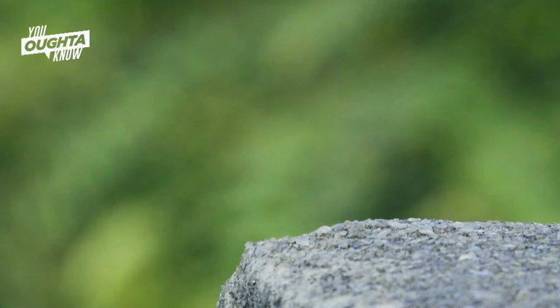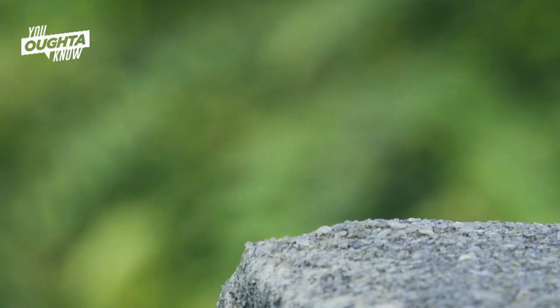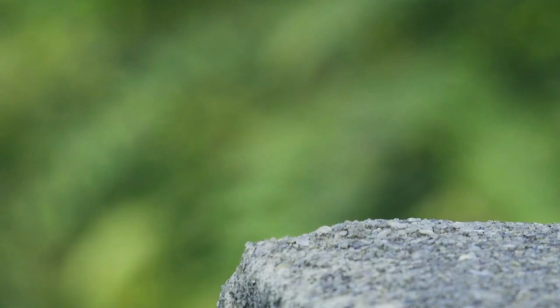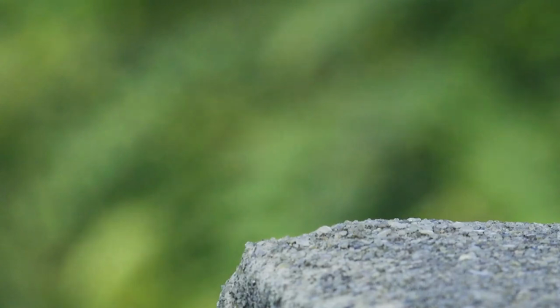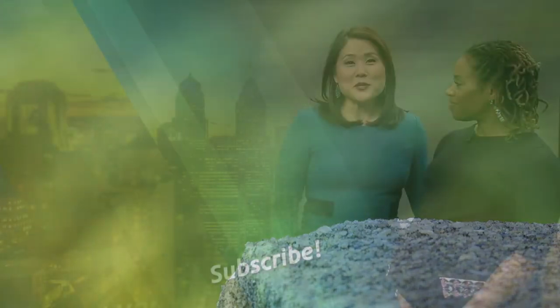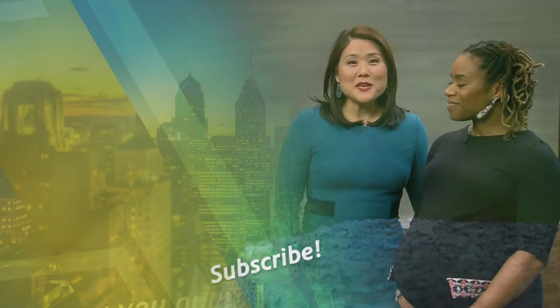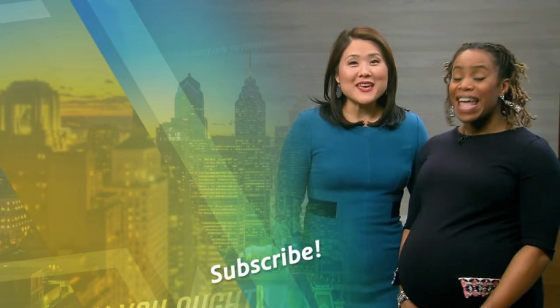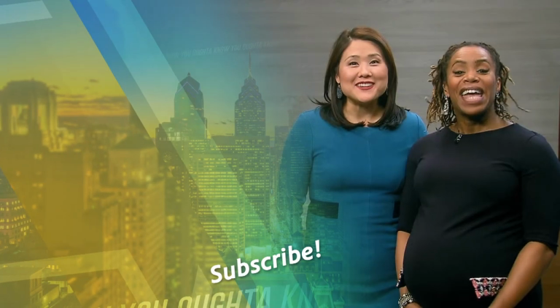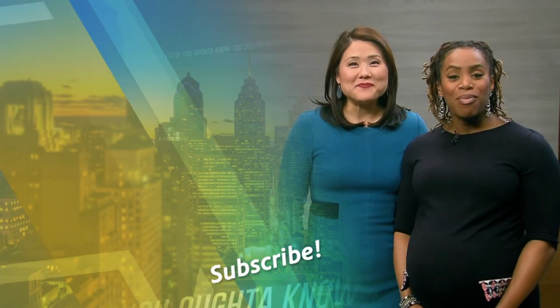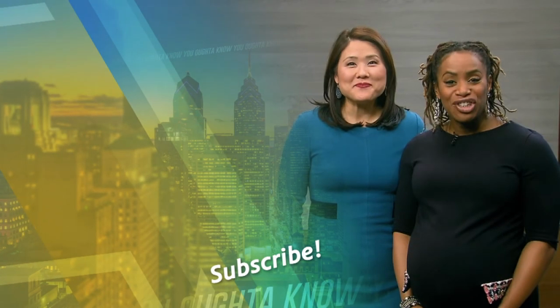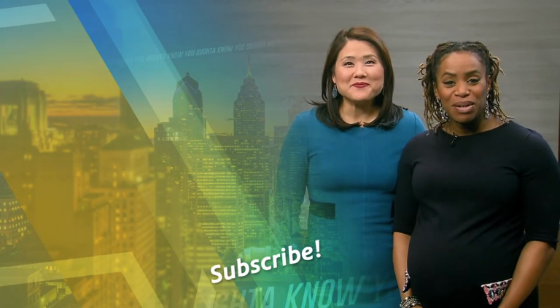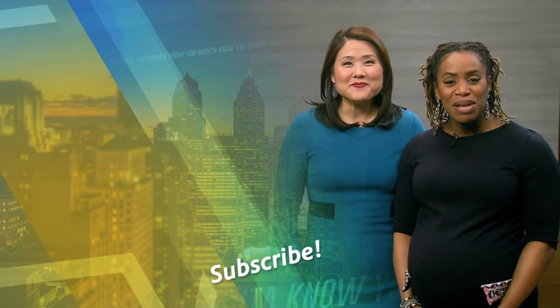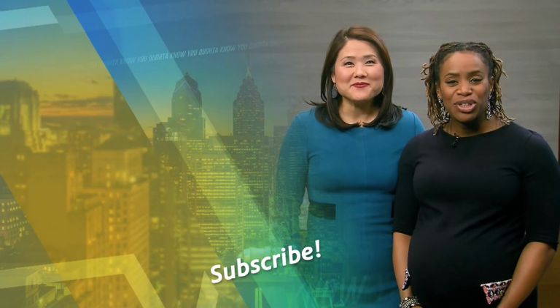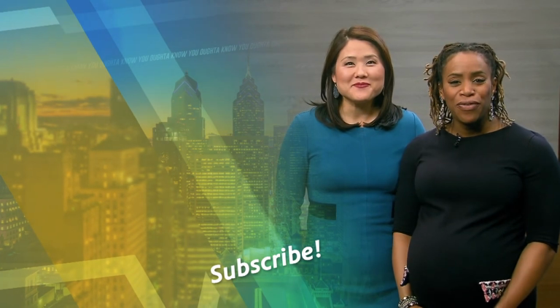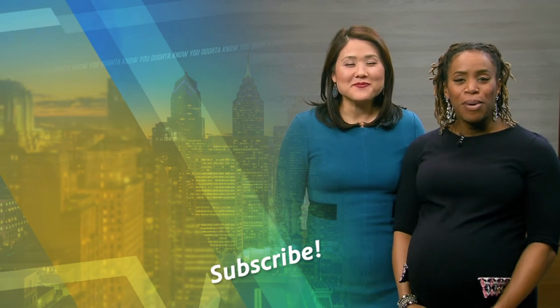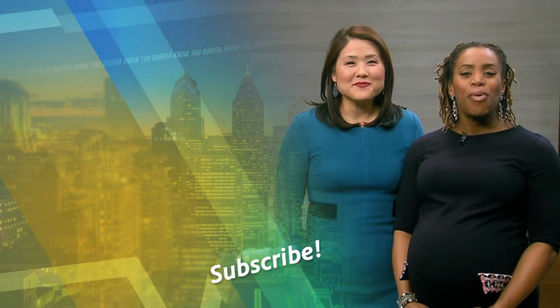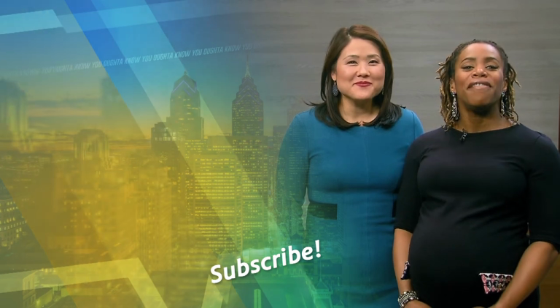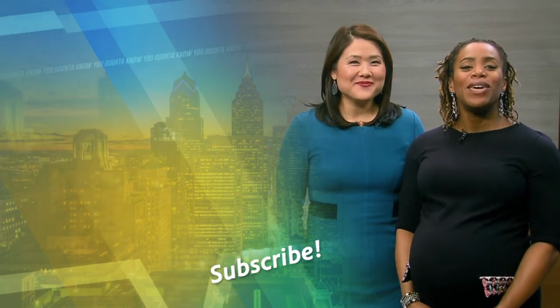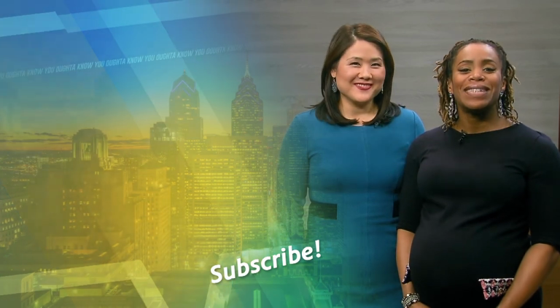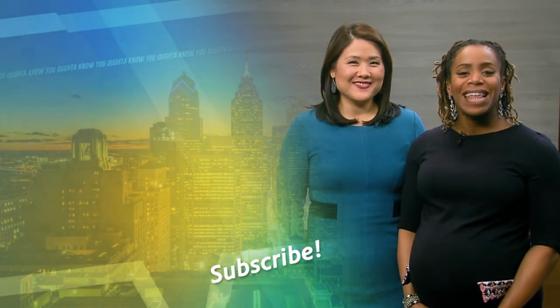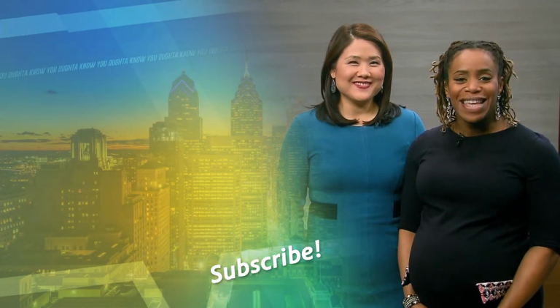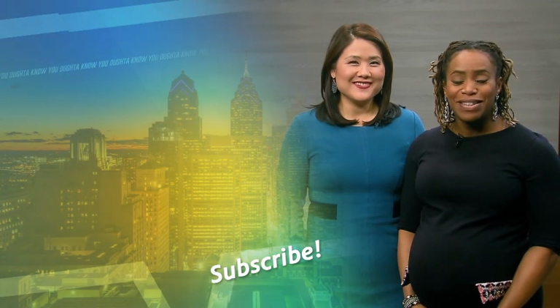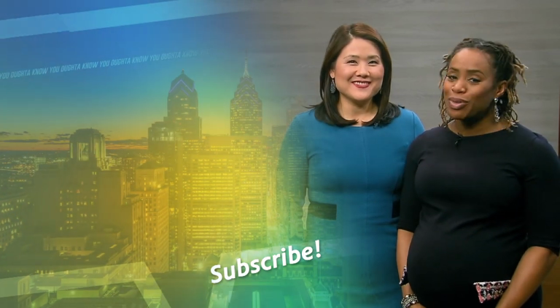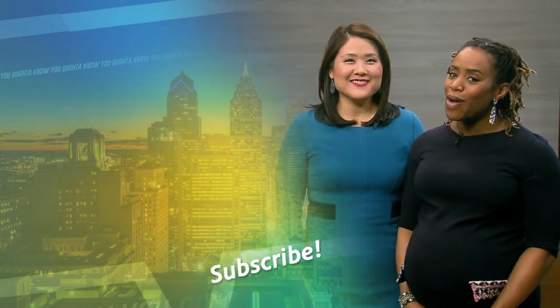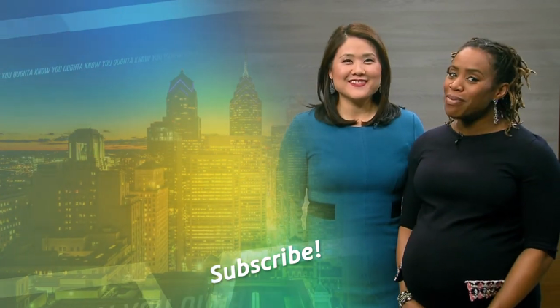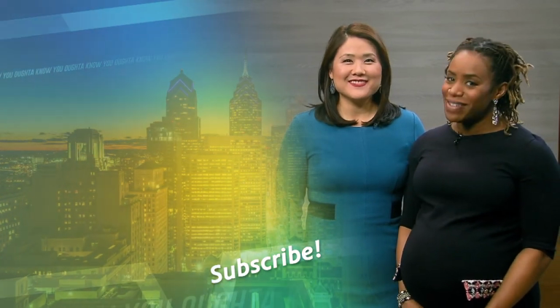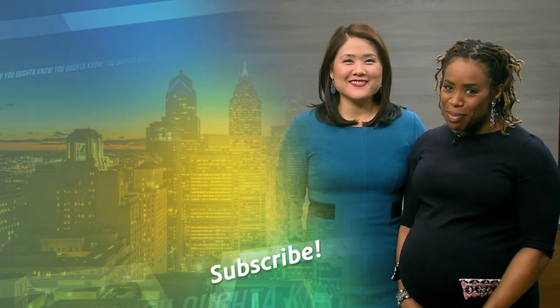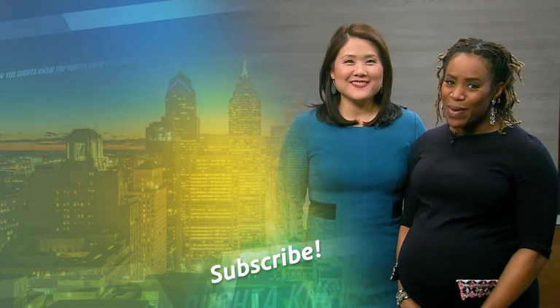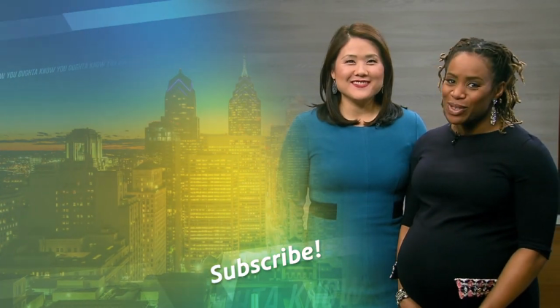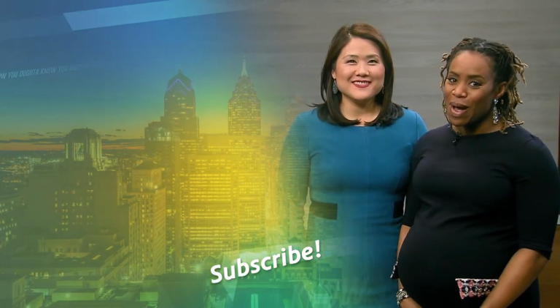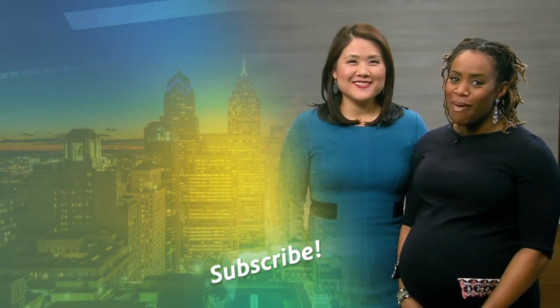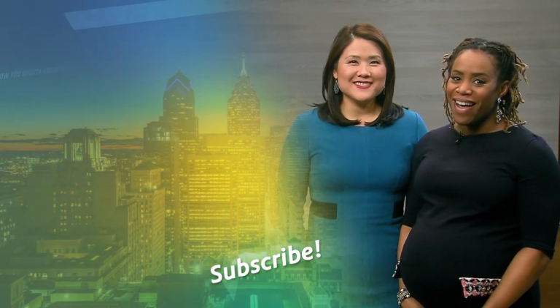I am Shirley Min. And I'm Regina Mitchell. For more videos like this, subscribe to WHYY.